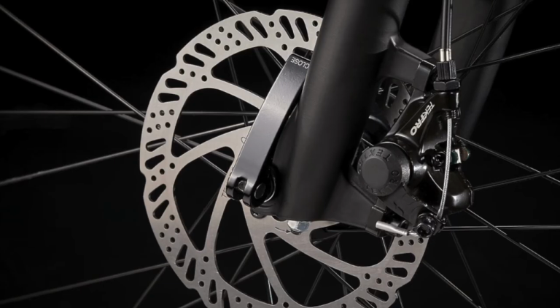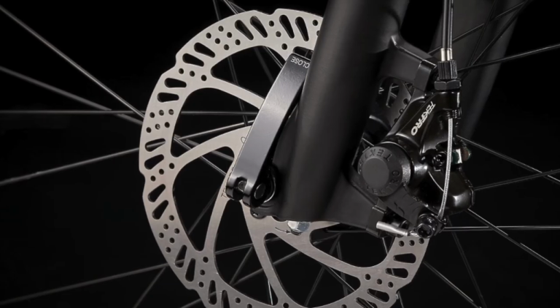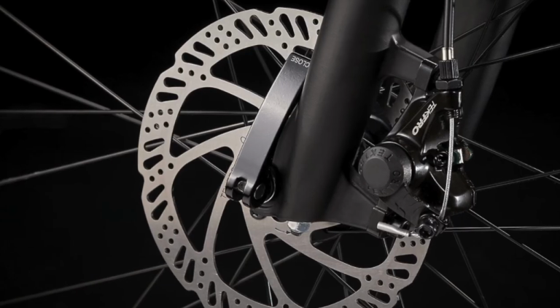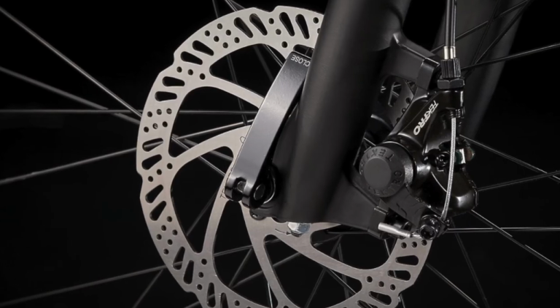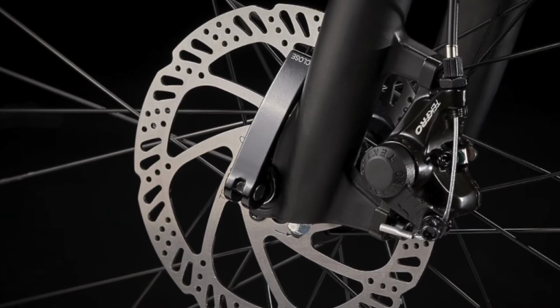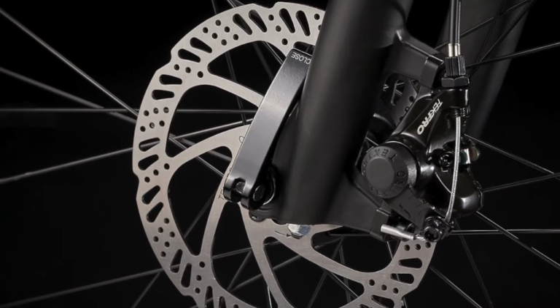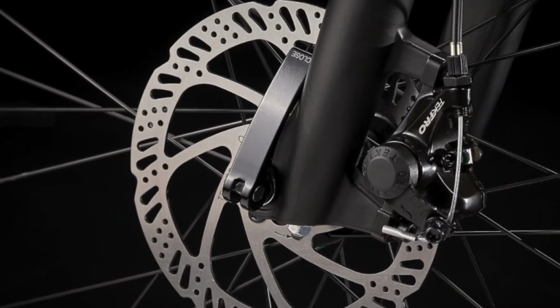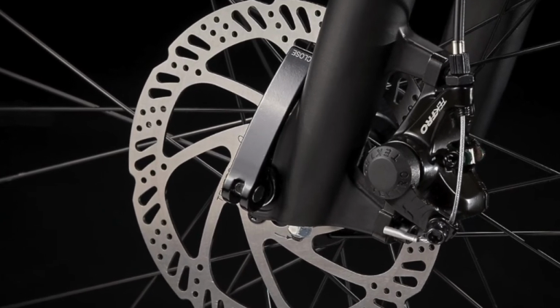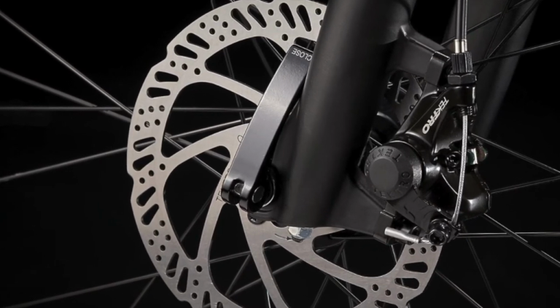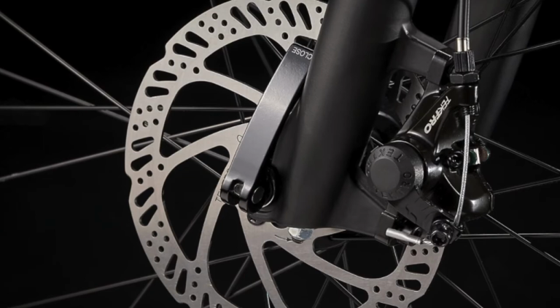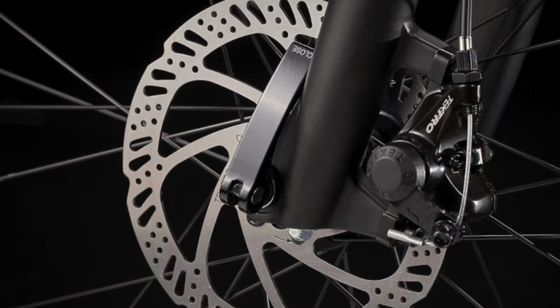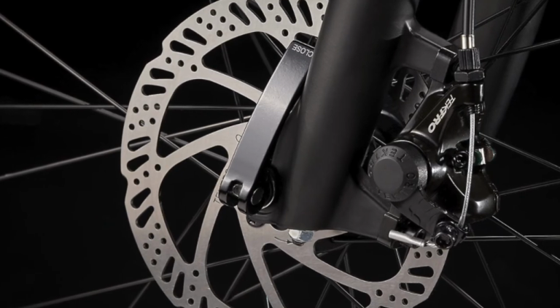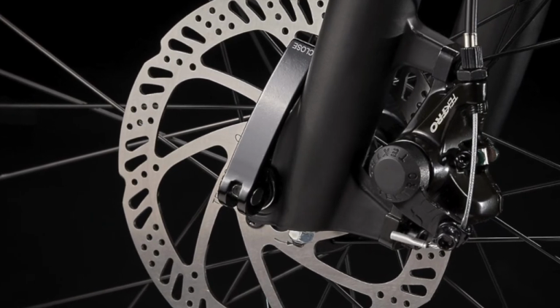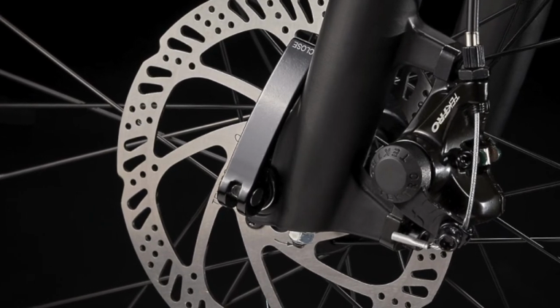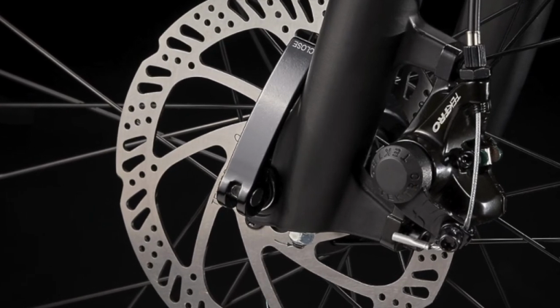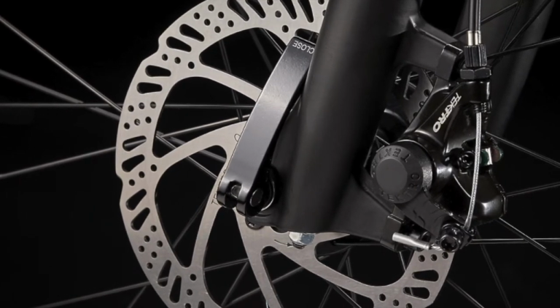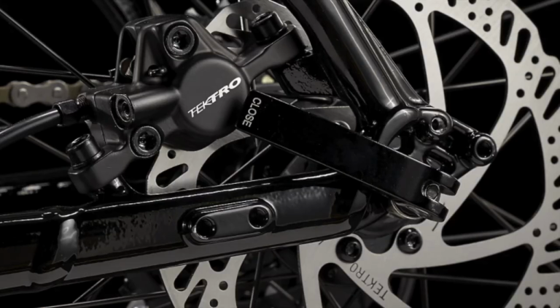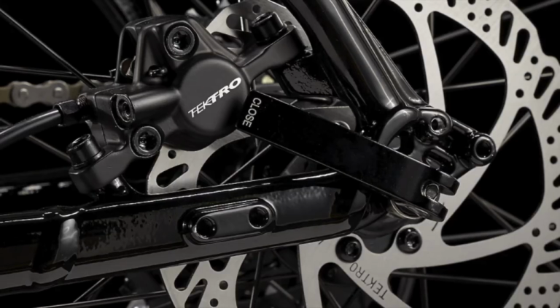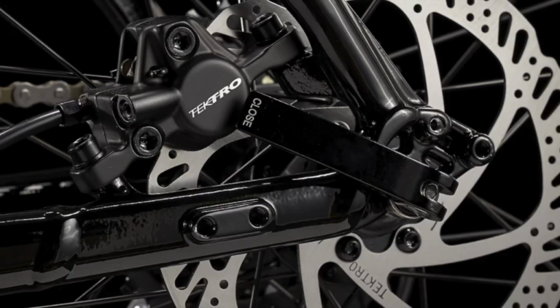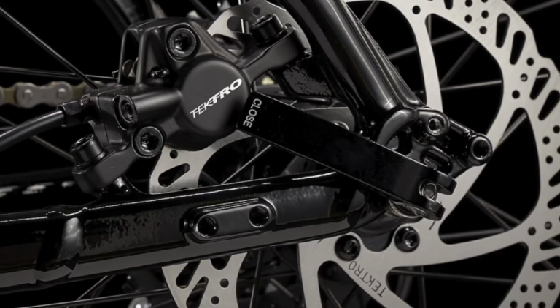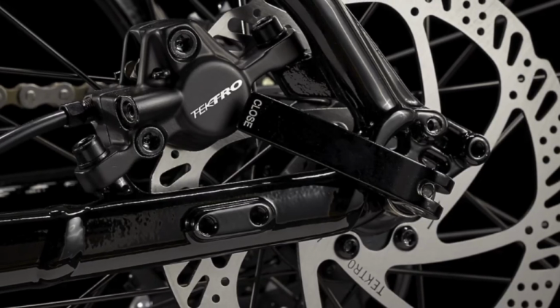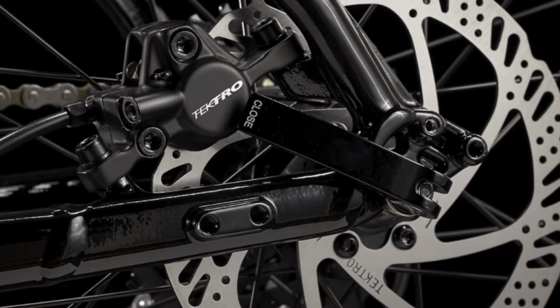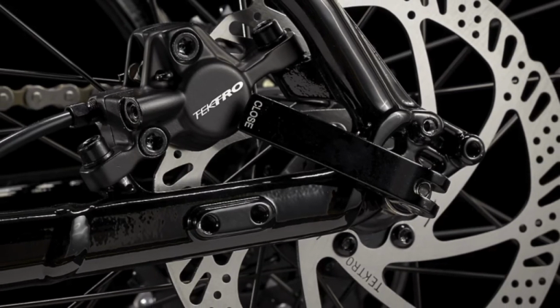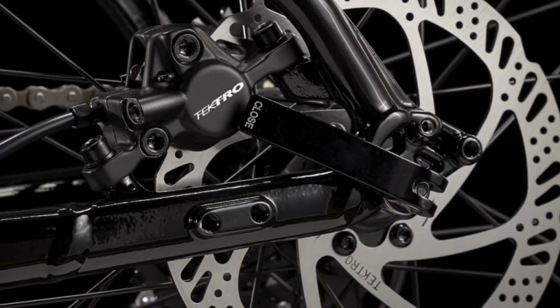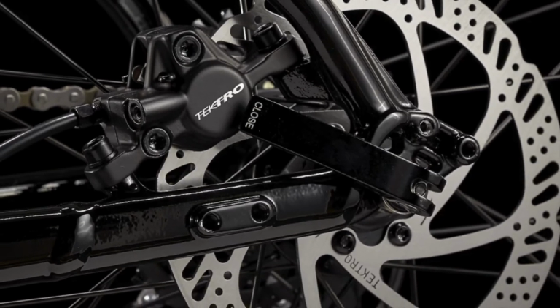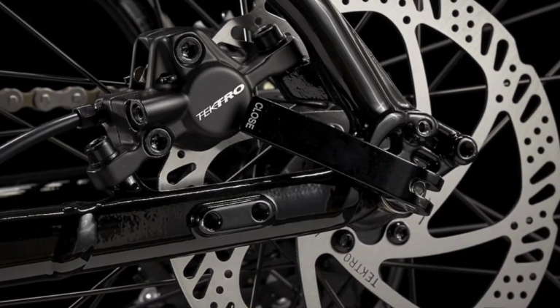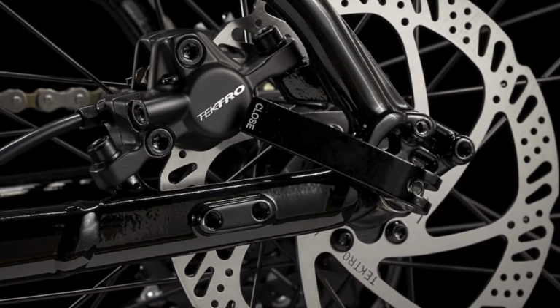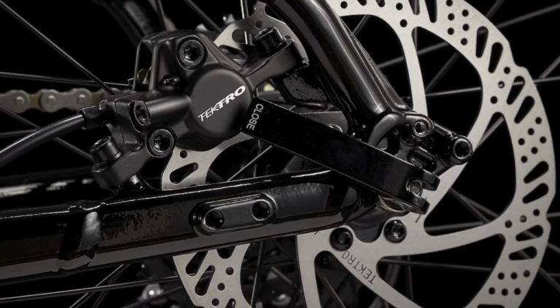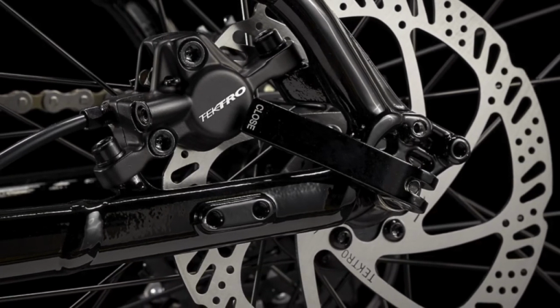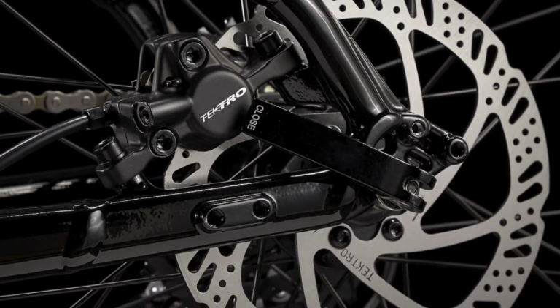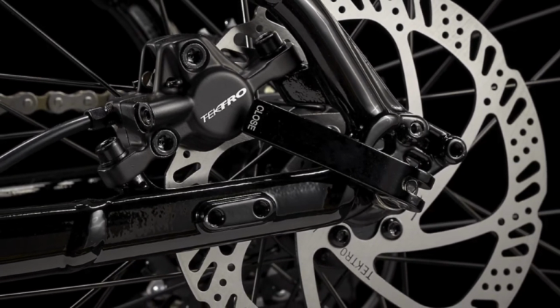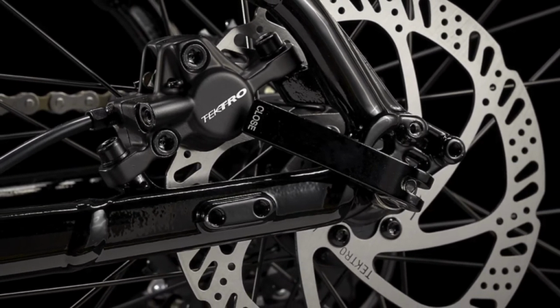While both have disc brakes, the Dual Sport has mechanical disc brakes rather than the more powerful and reliable hydraulic disc brakes on the Marlin.